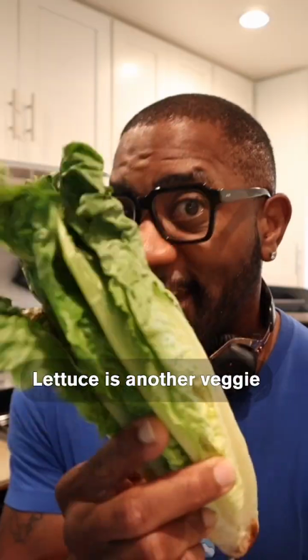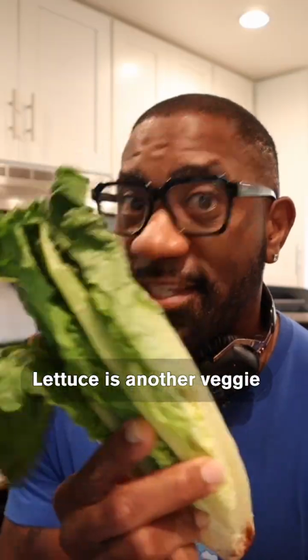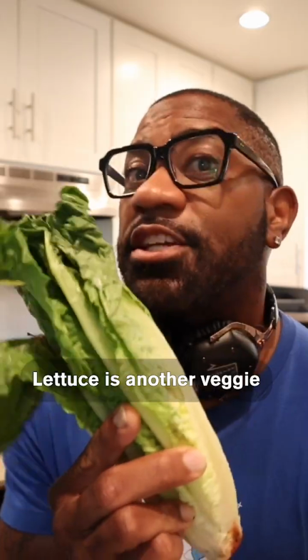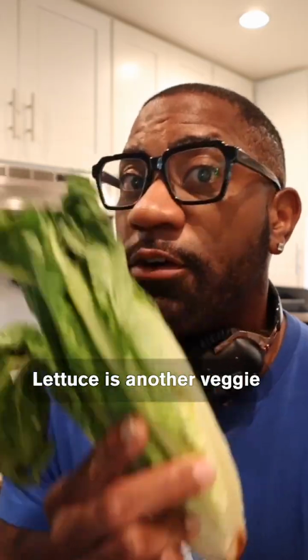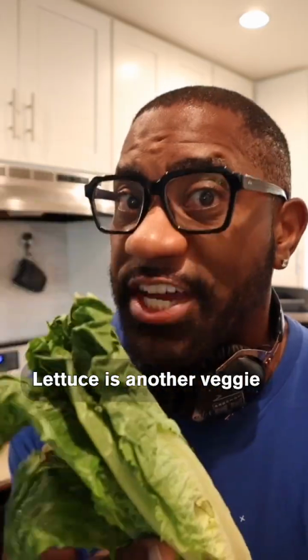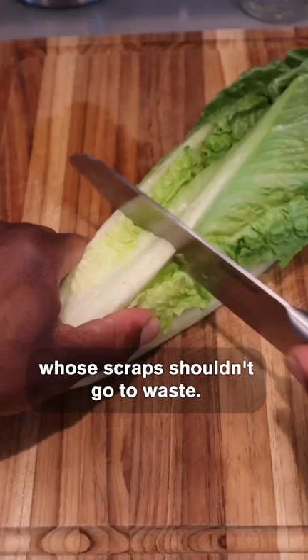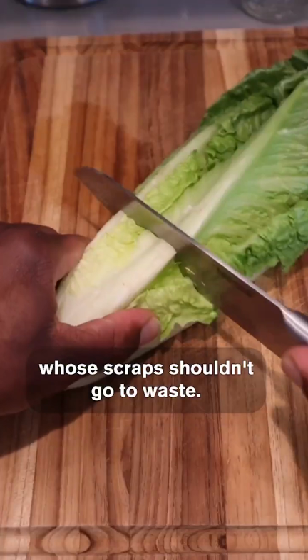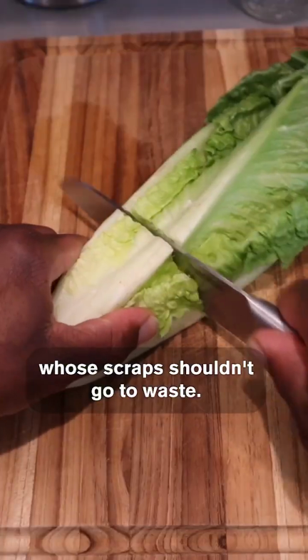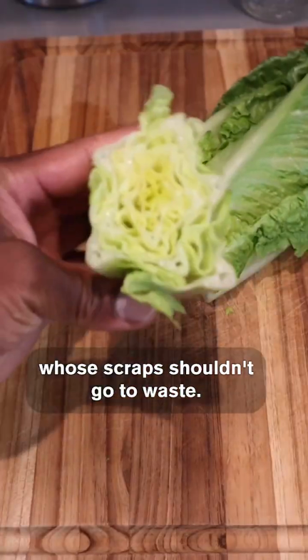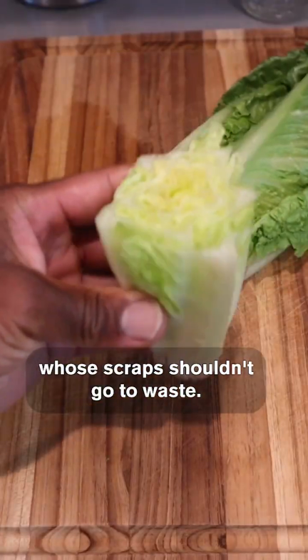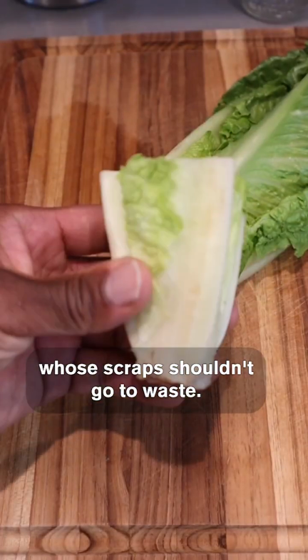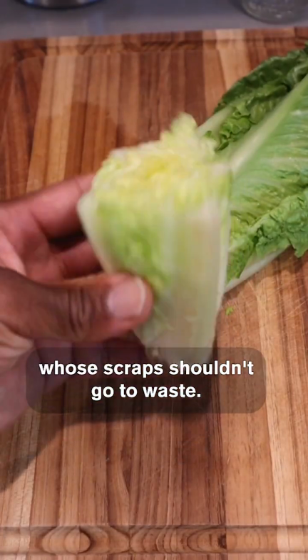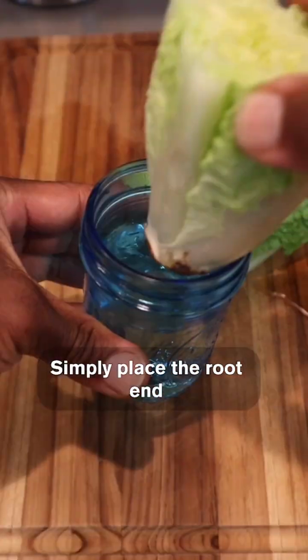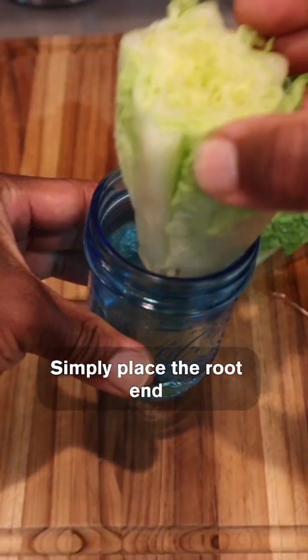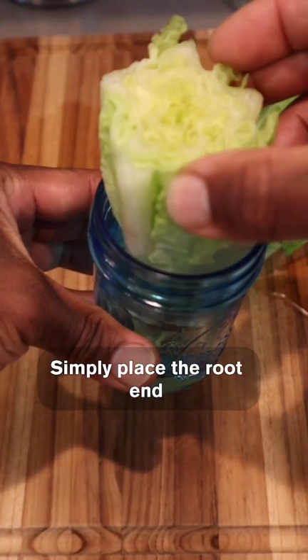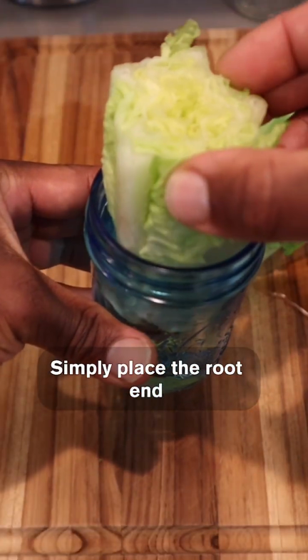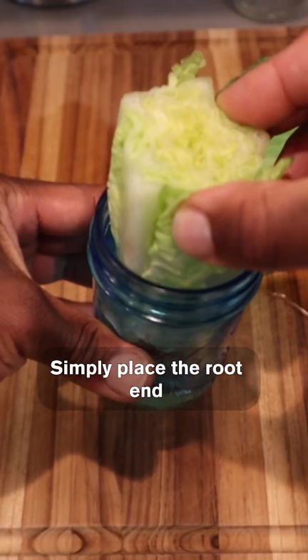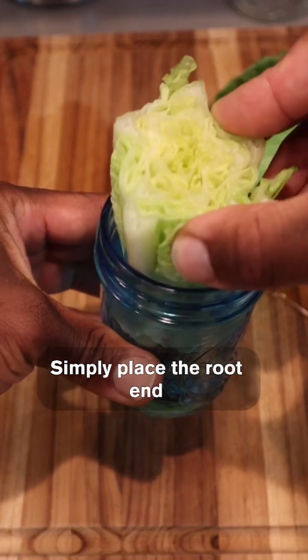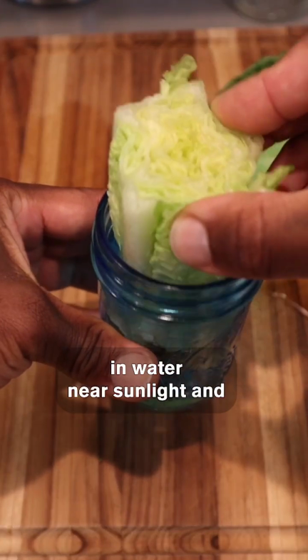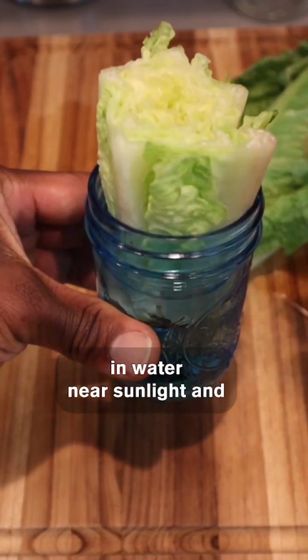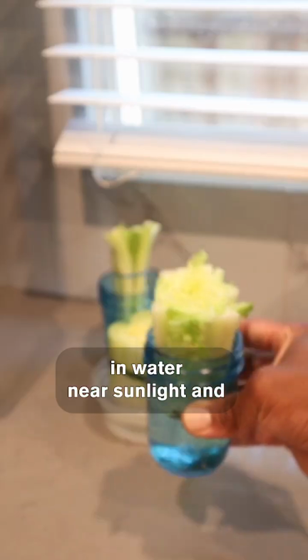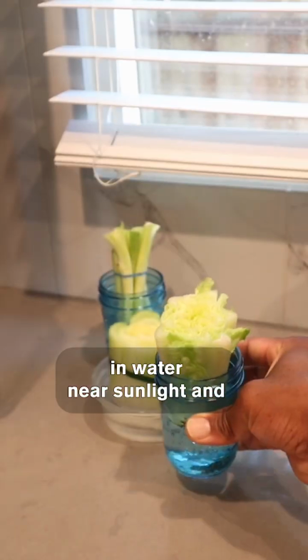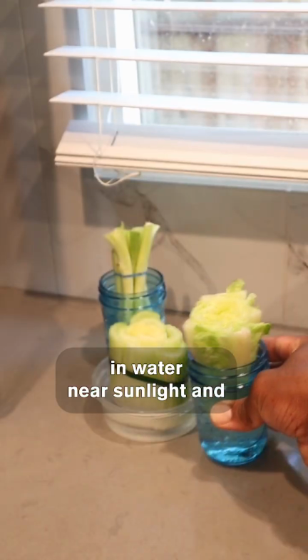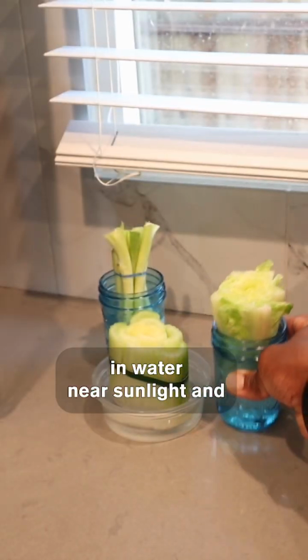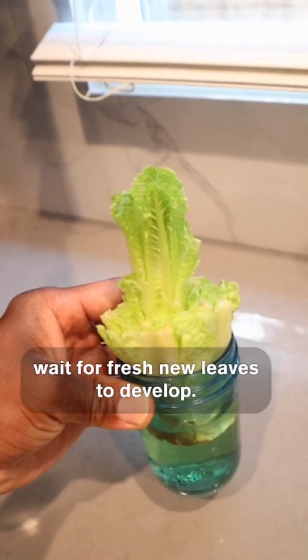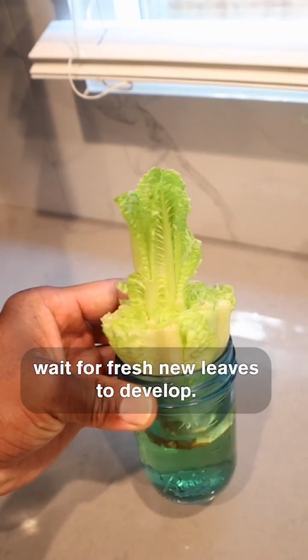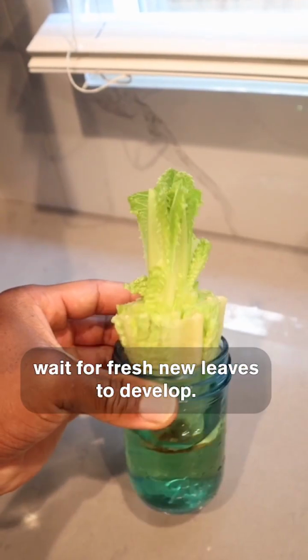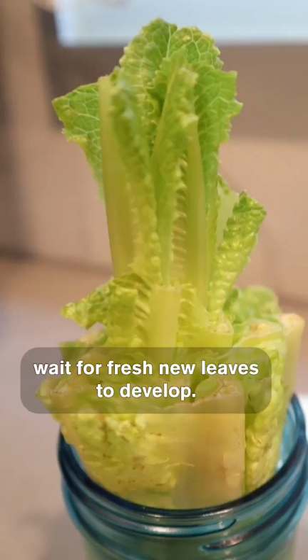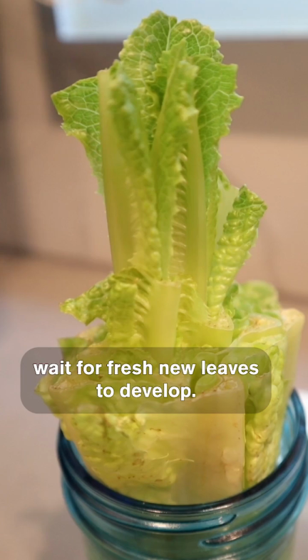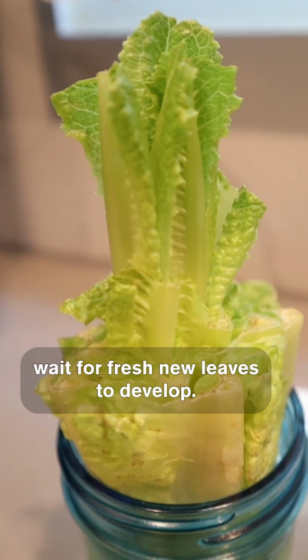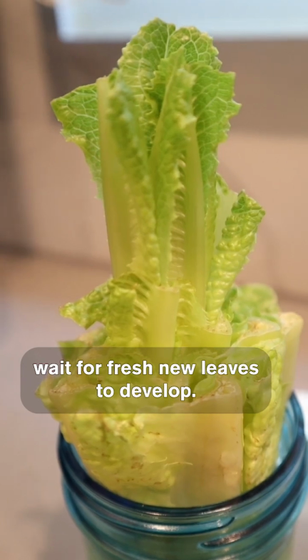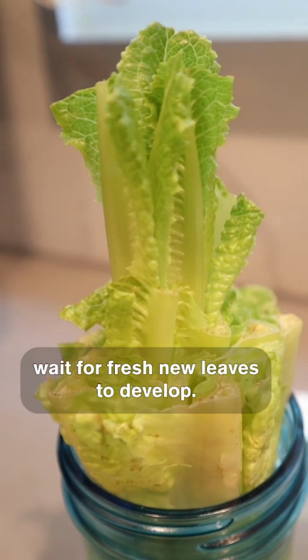Lettuce is another veggie whose scraps shouldn't go to waste. Simply place the root end in water near sunlight and wait for fresh new leaves to develop.